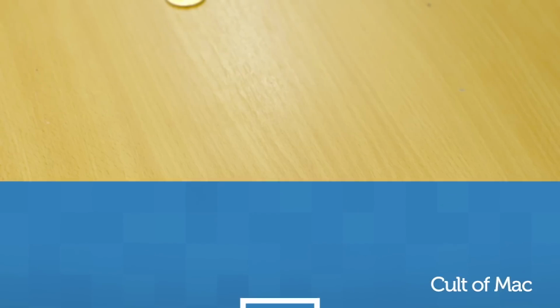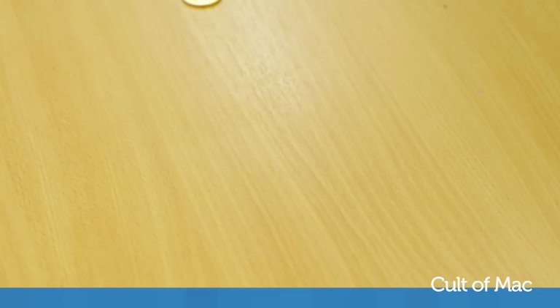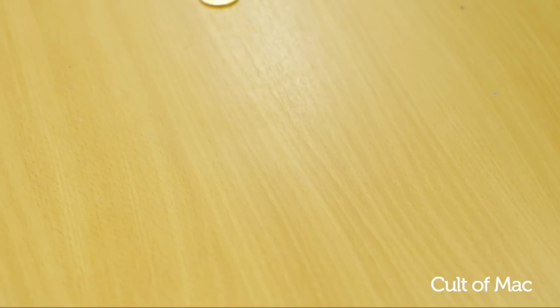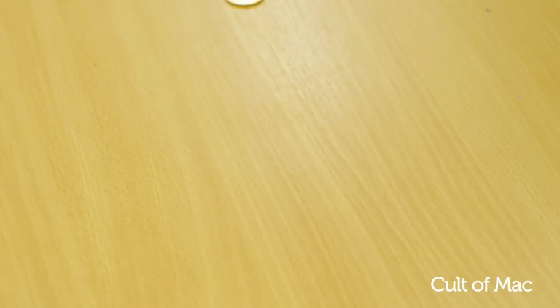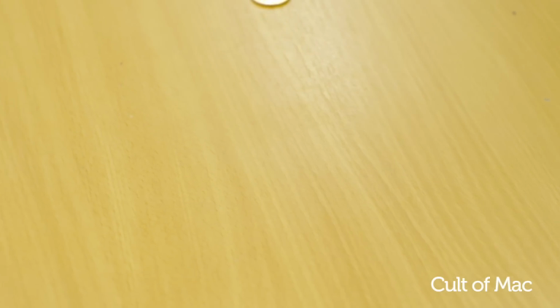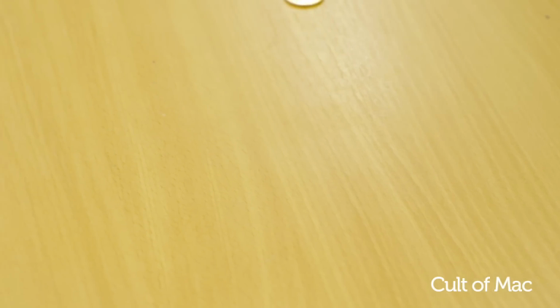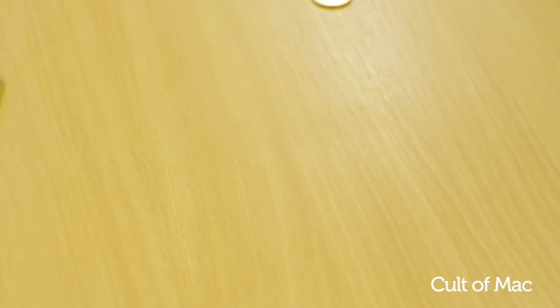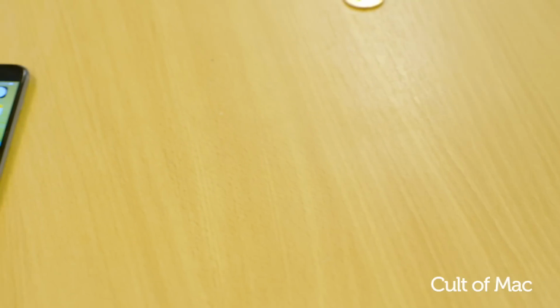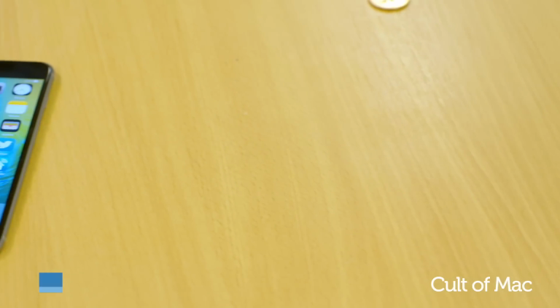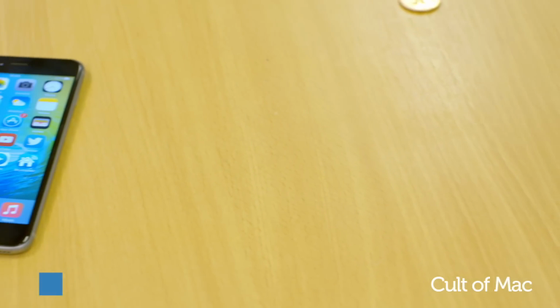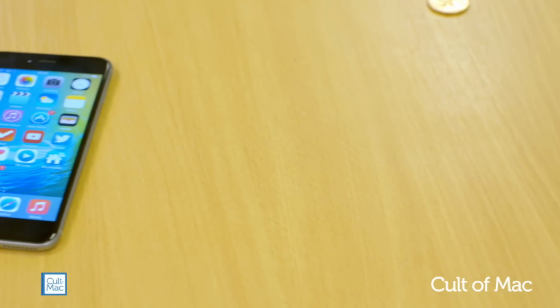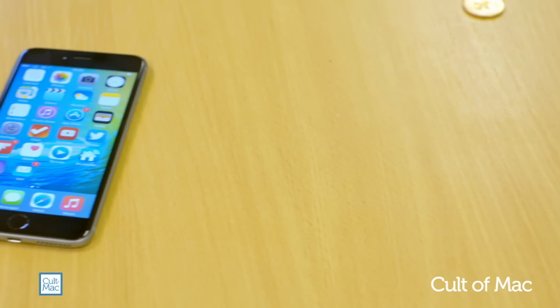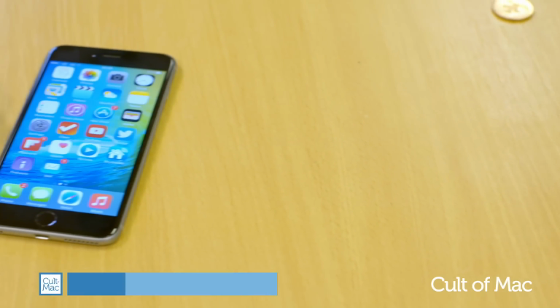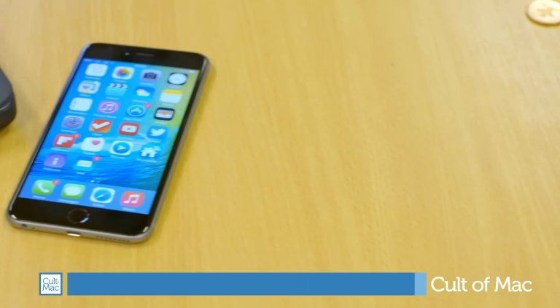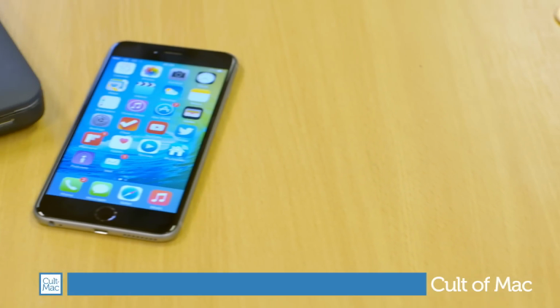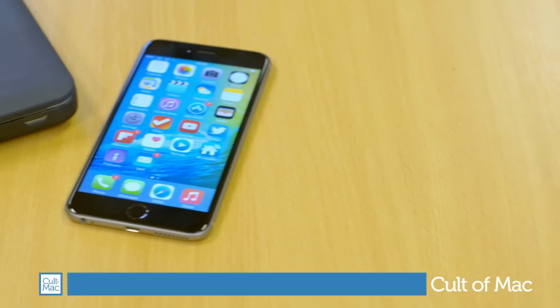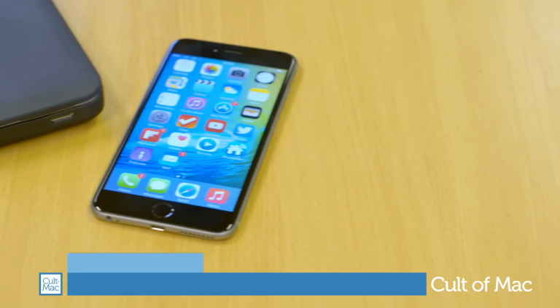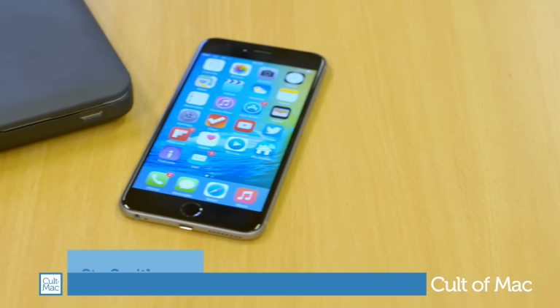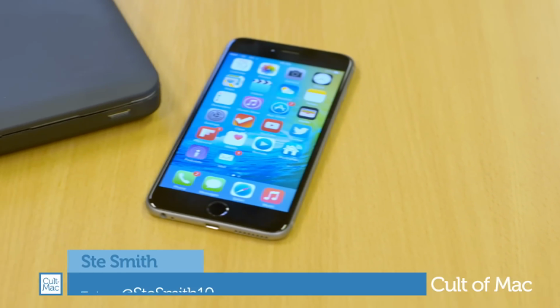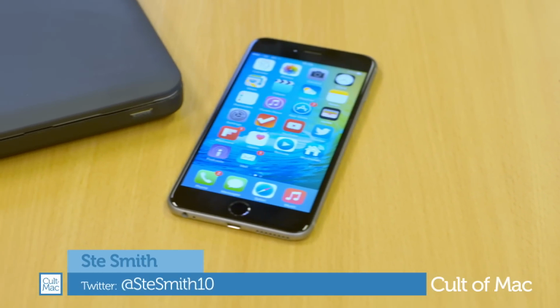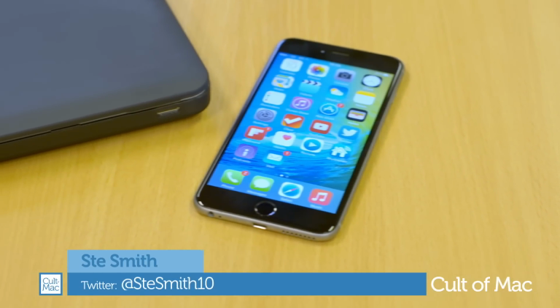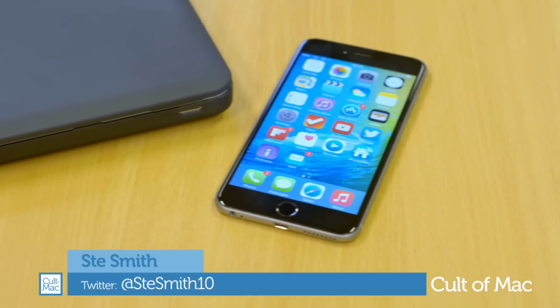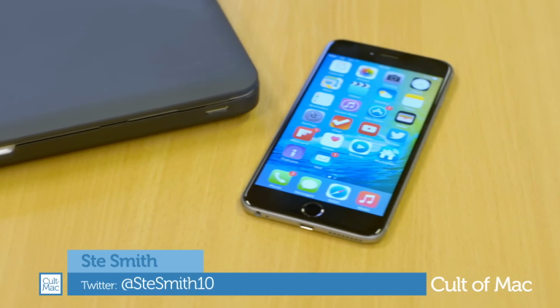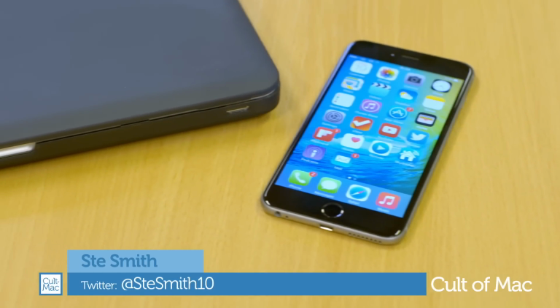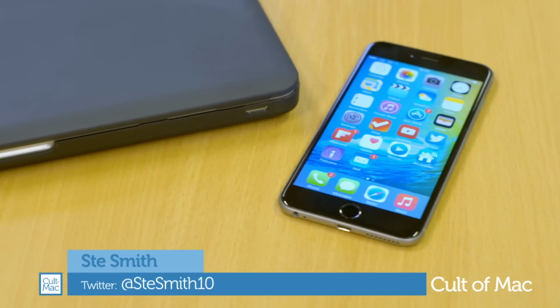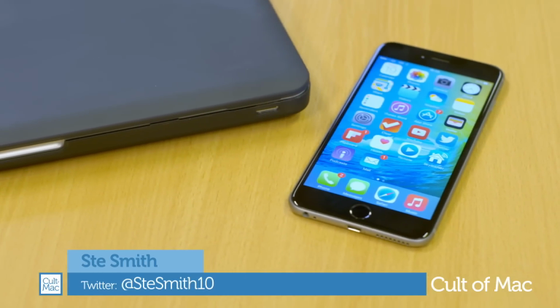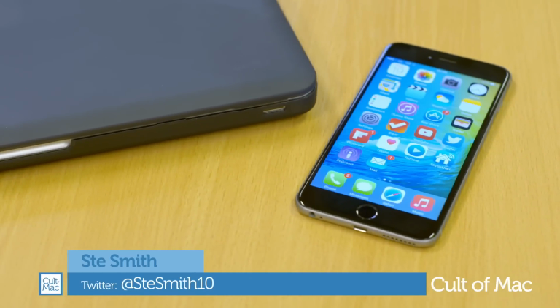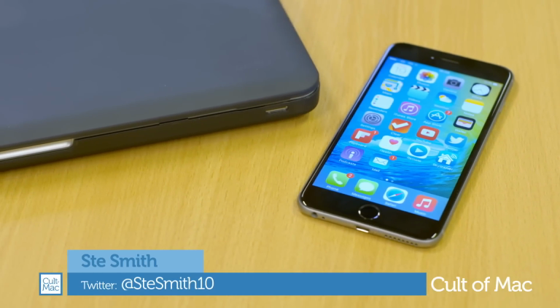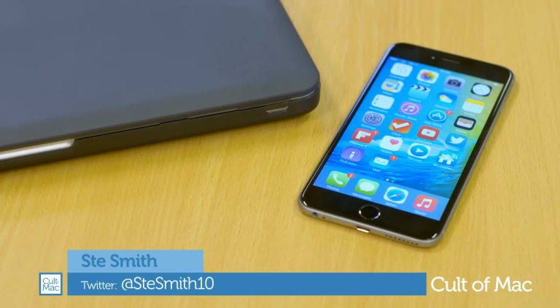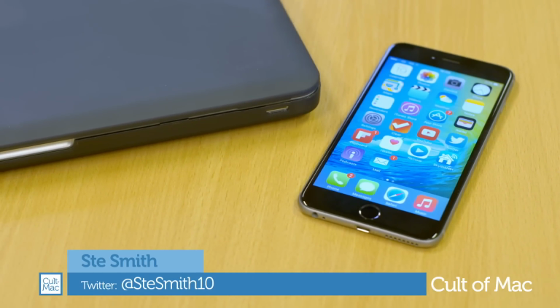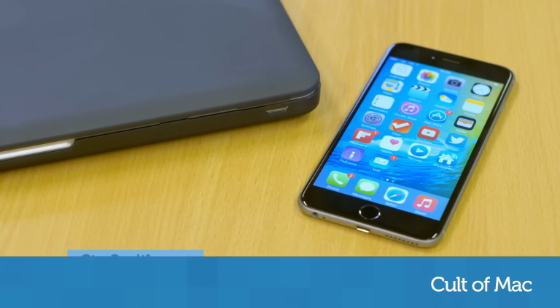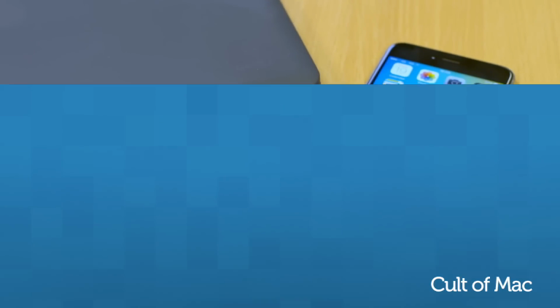Apple's first iOS 9 beta has been out for a little while now, and I've been testing it out to show you what you can look forward to when it rolls out this fall.